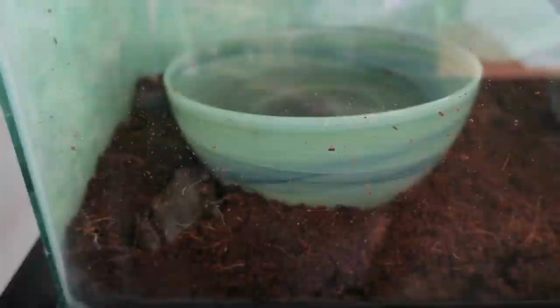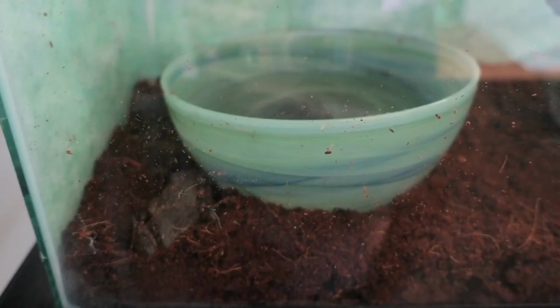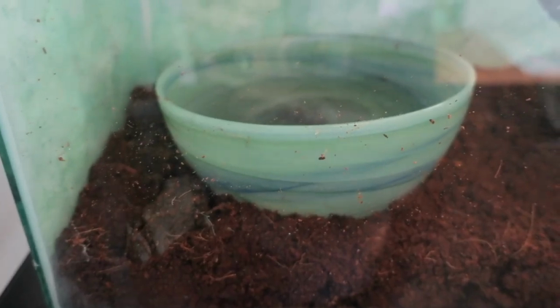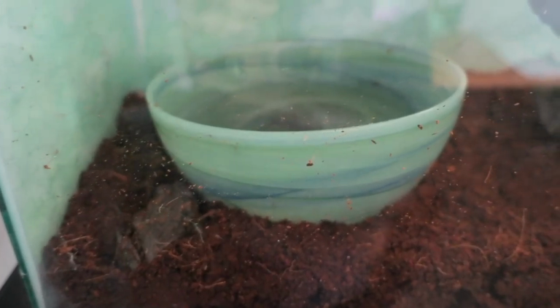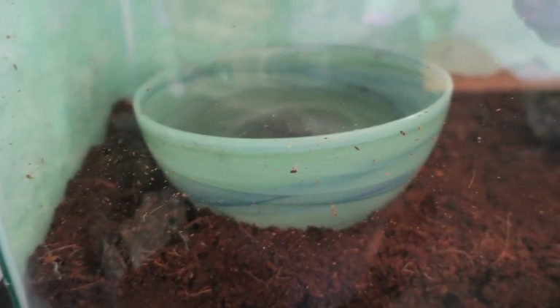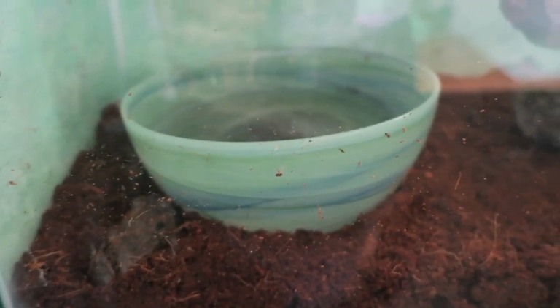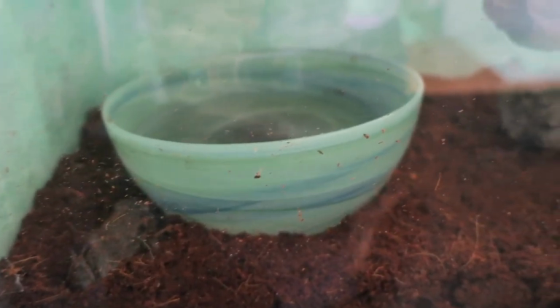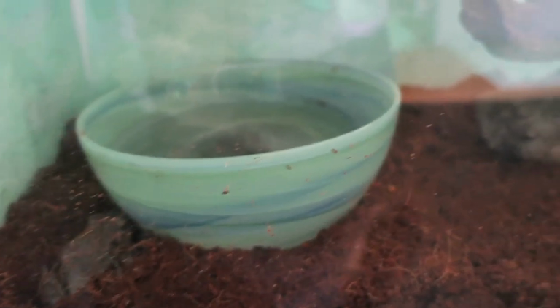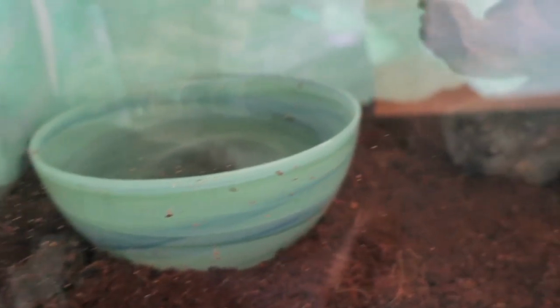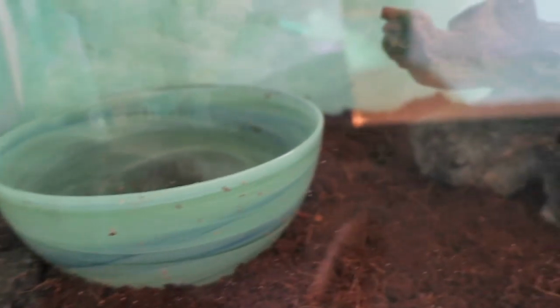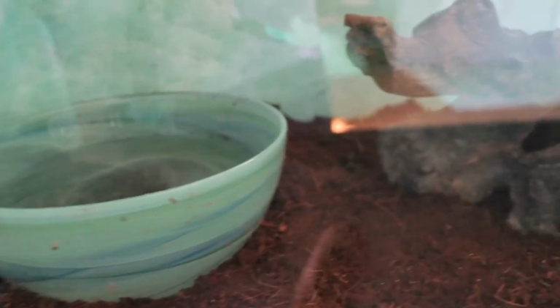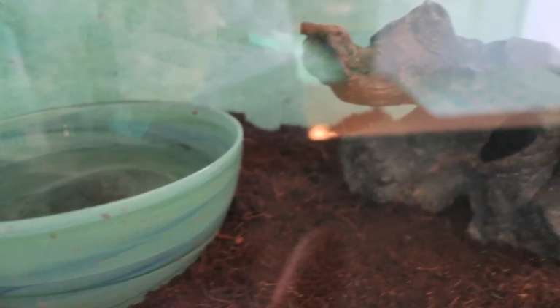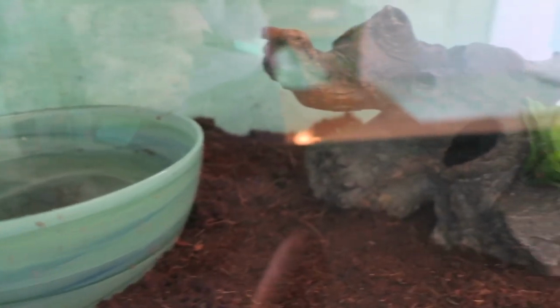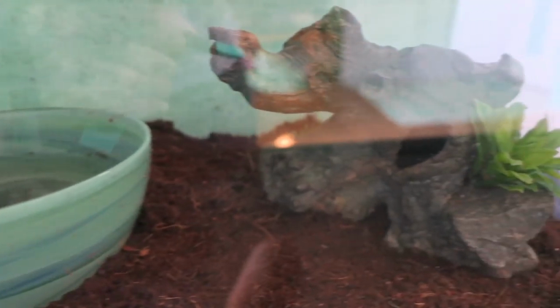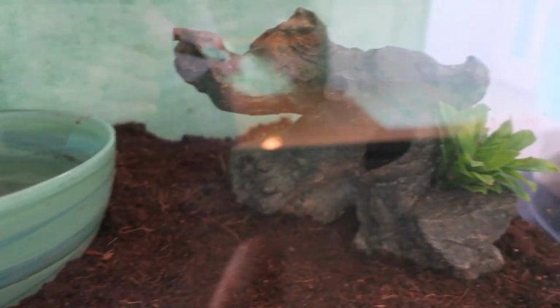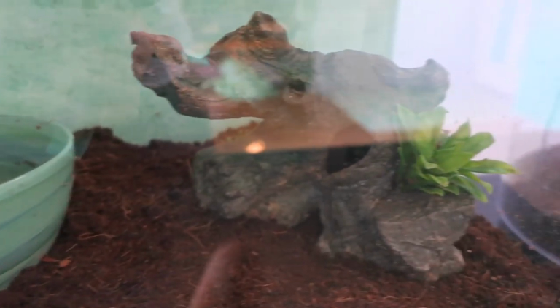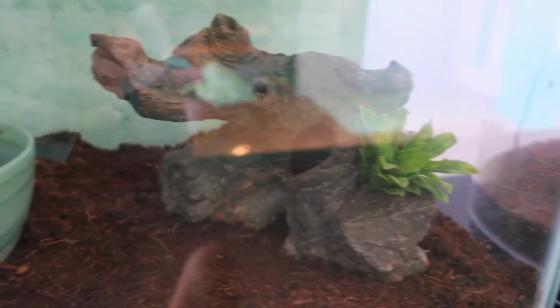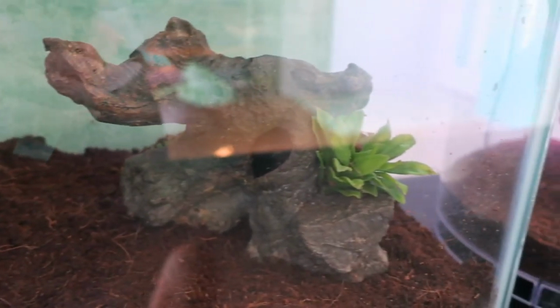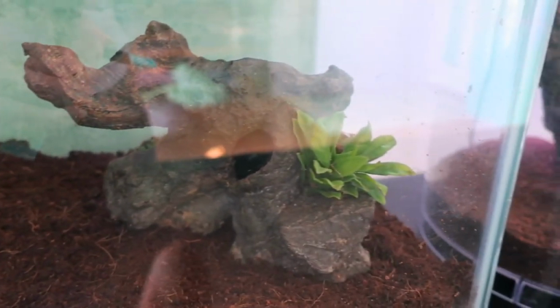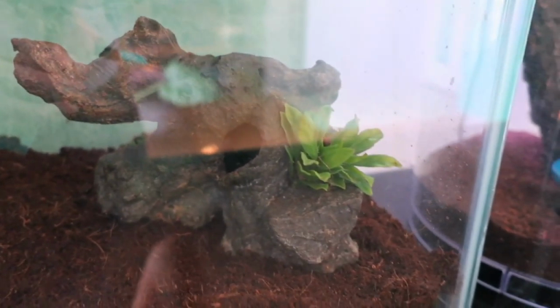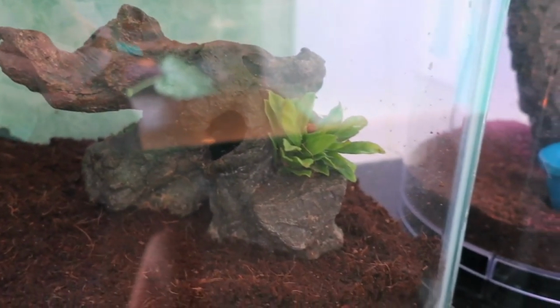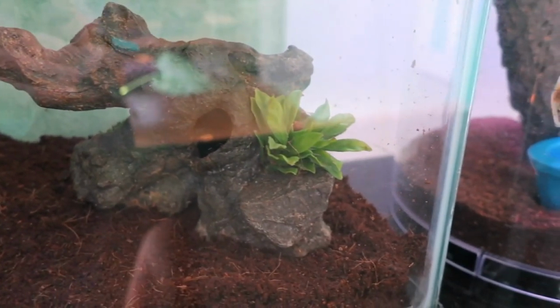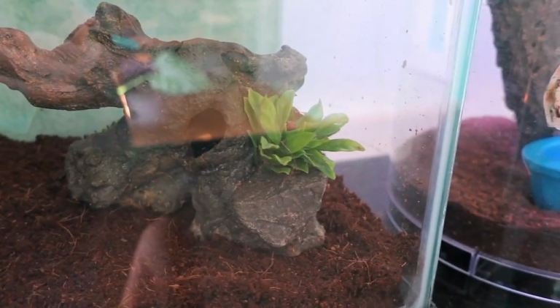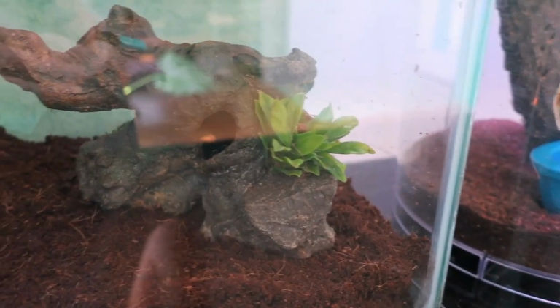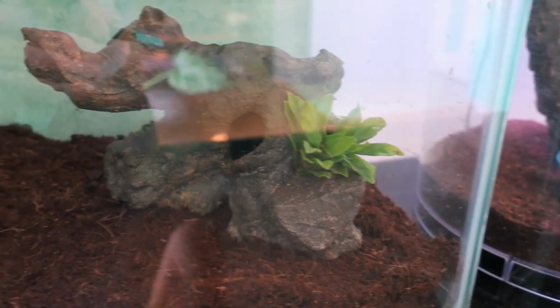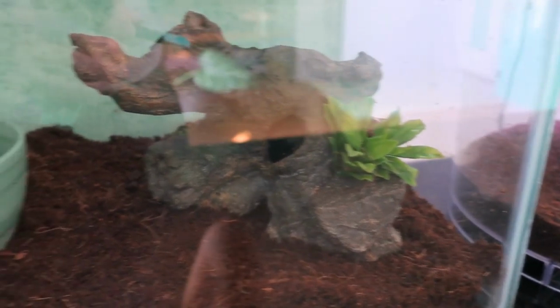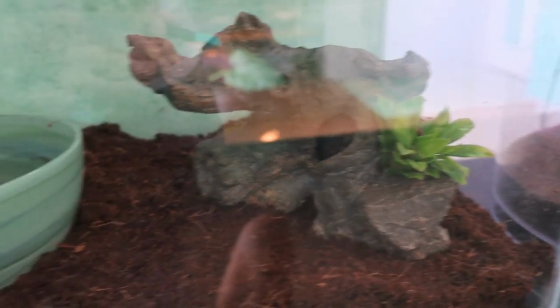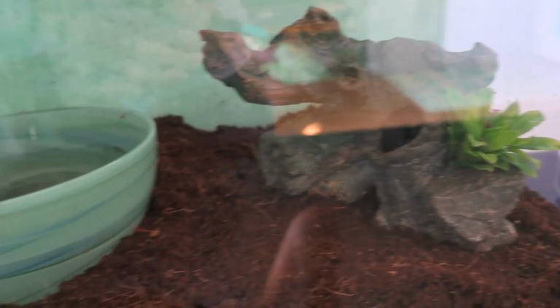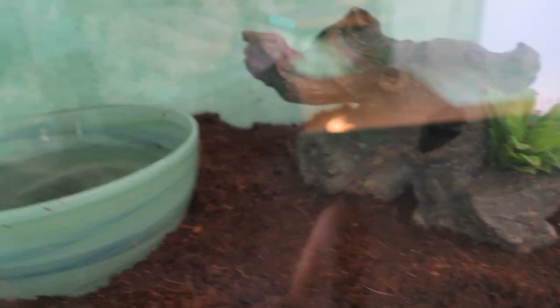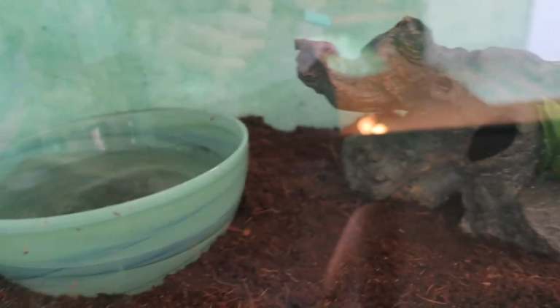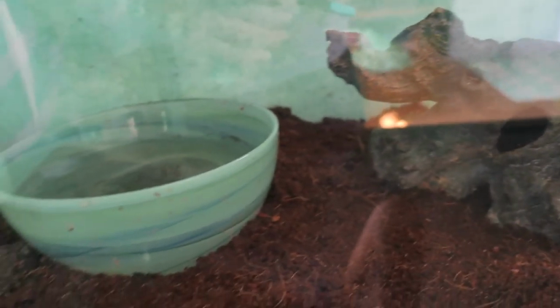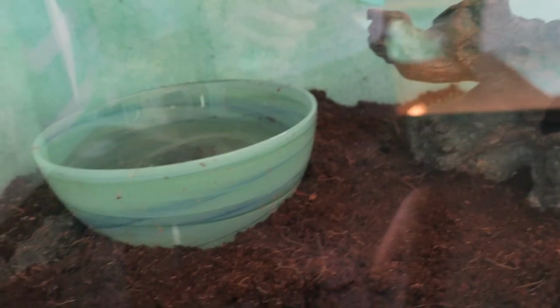Tank 3 is the red climbing frogs' tank. There's two of them in here and it is a 10 gallon.